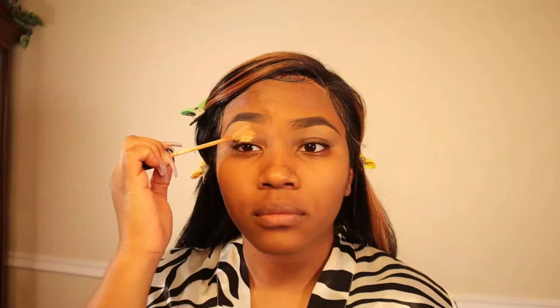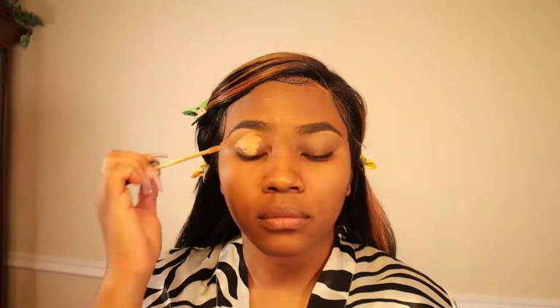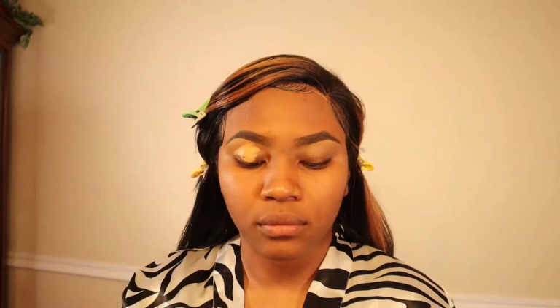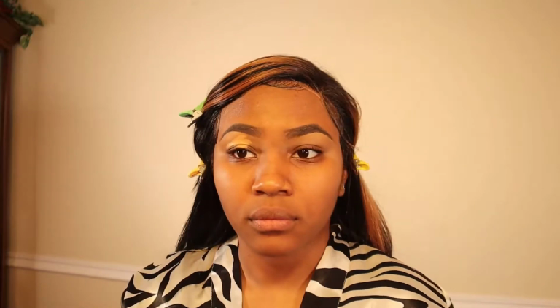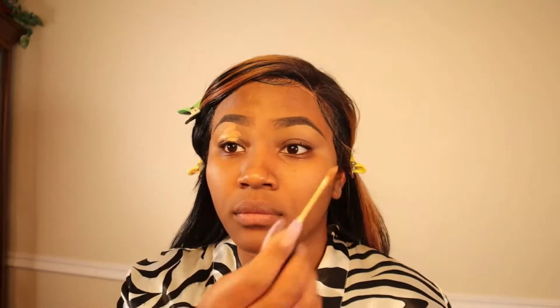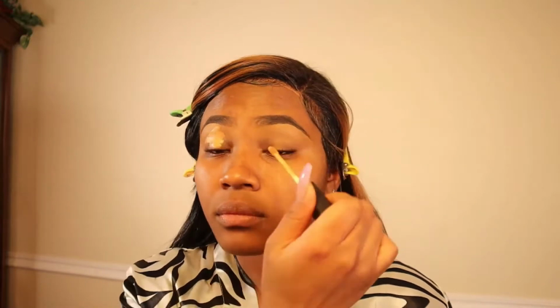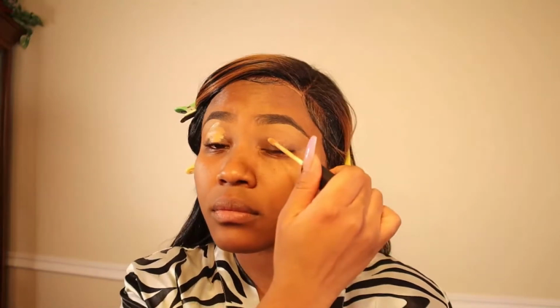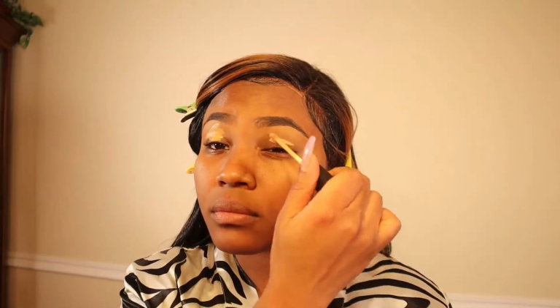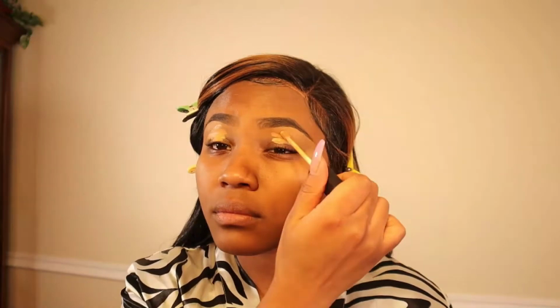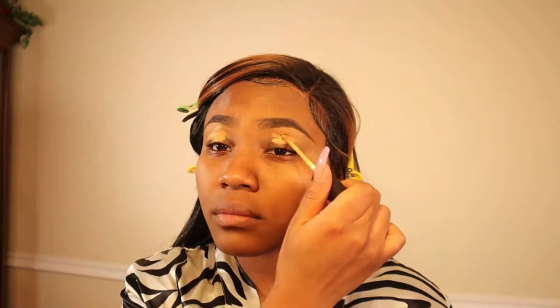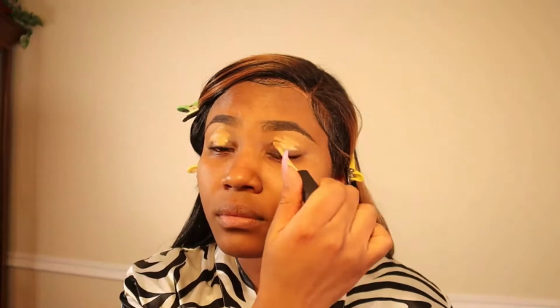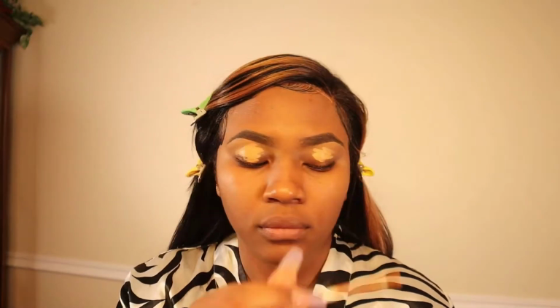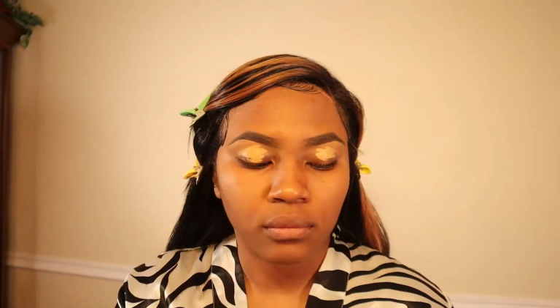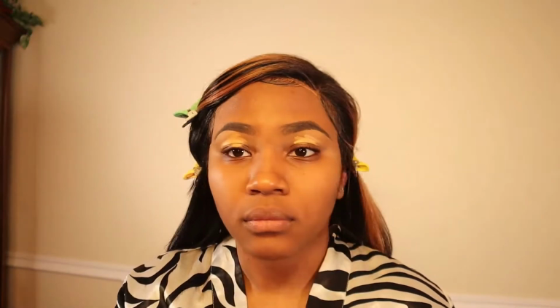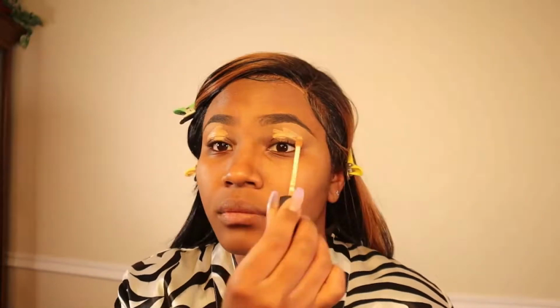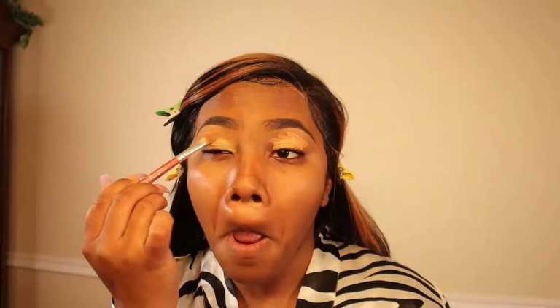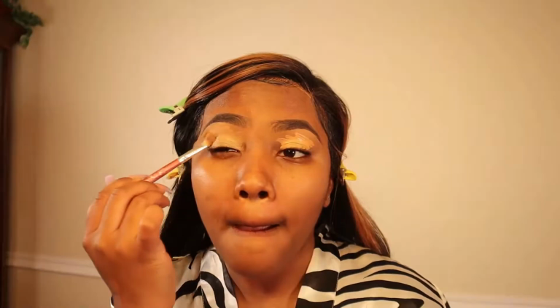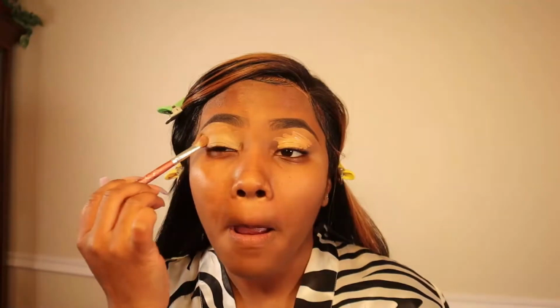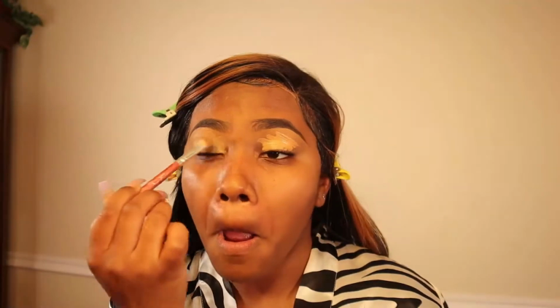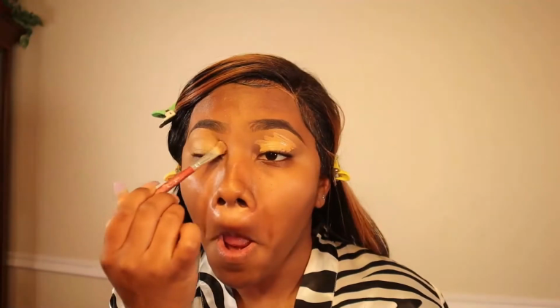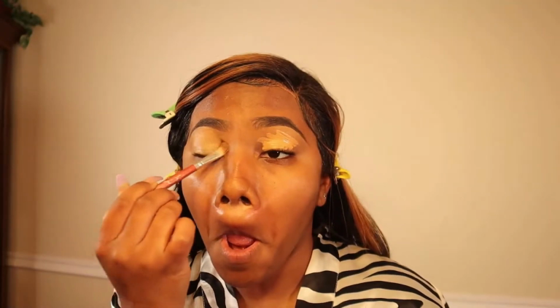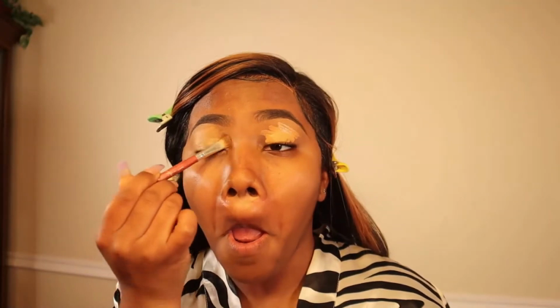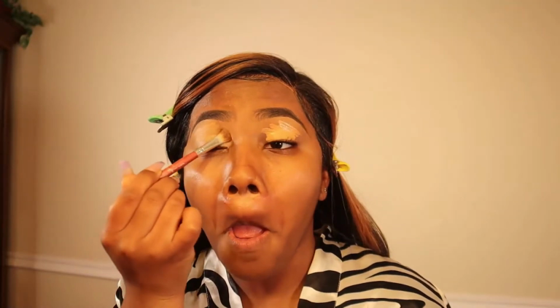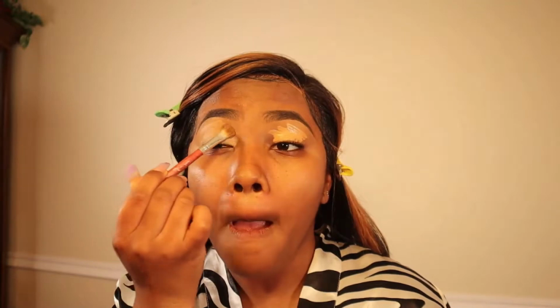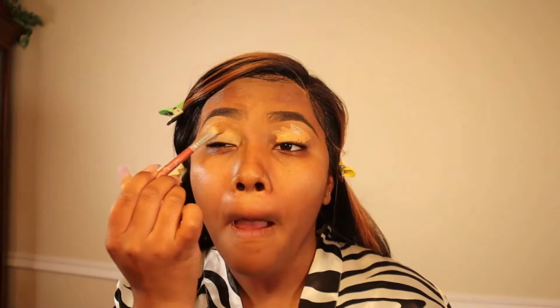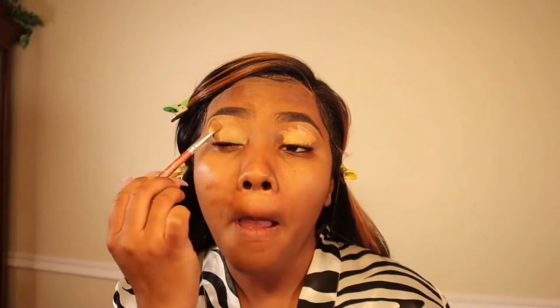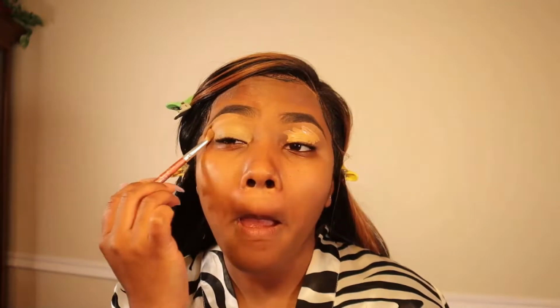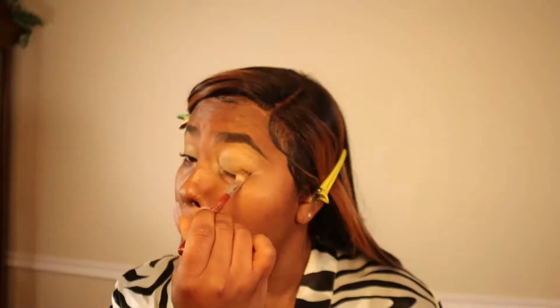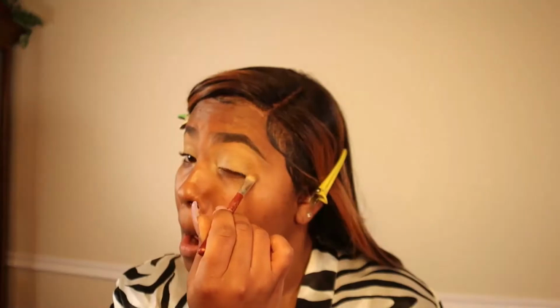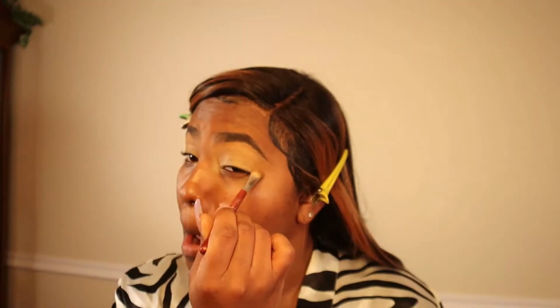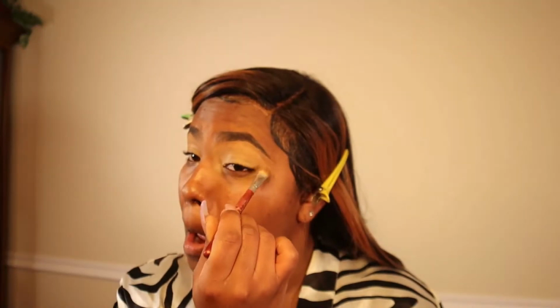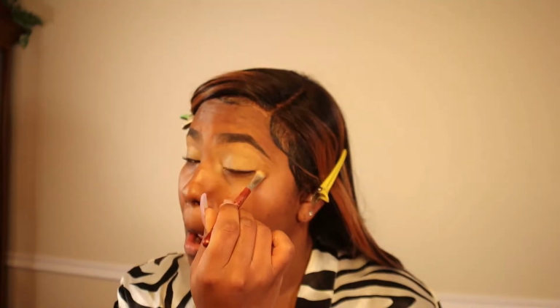All right, we are jumping straight into this Valentine's Day makeup look. I am prepping my eyelids using concealer.